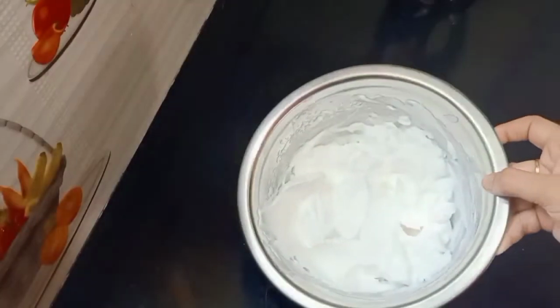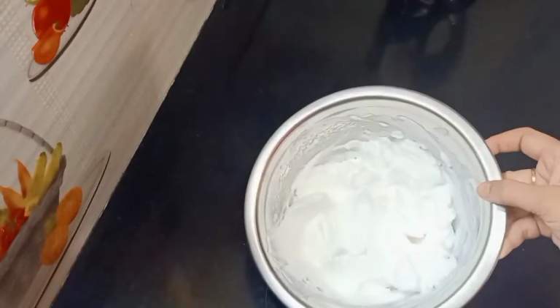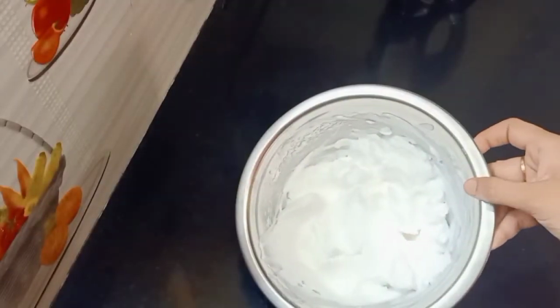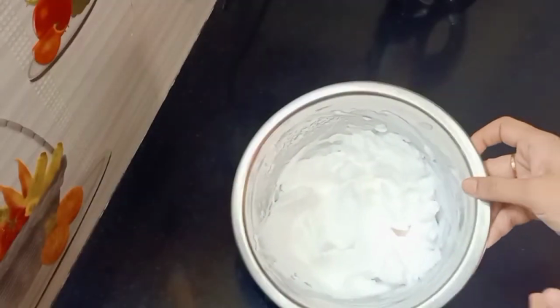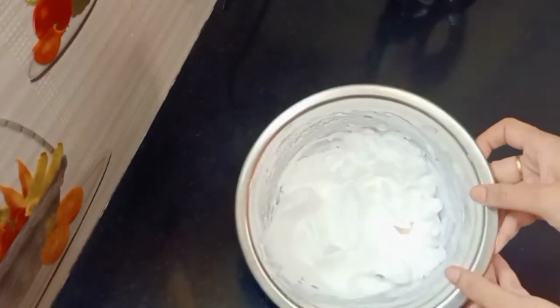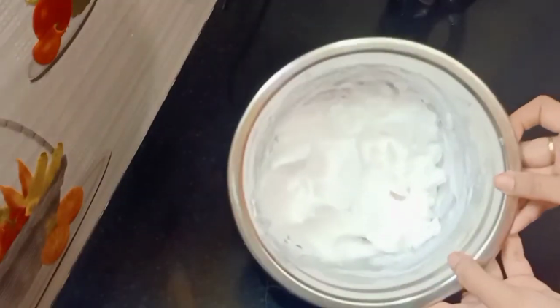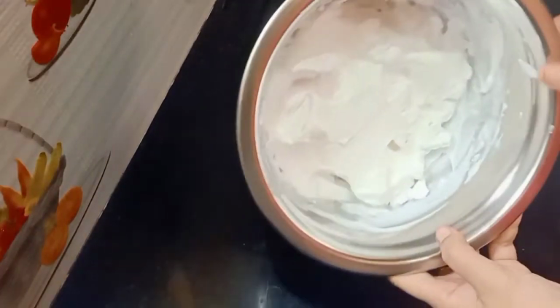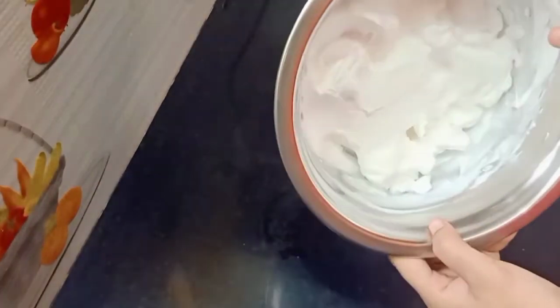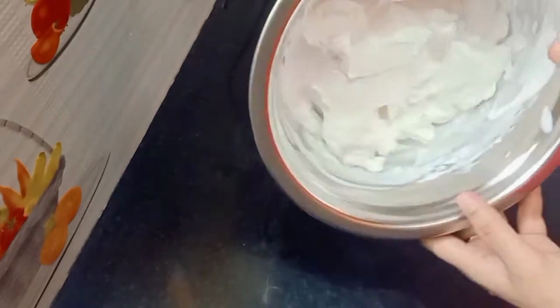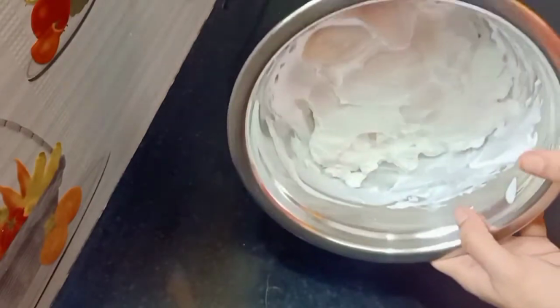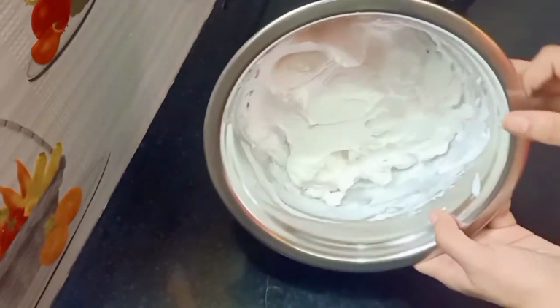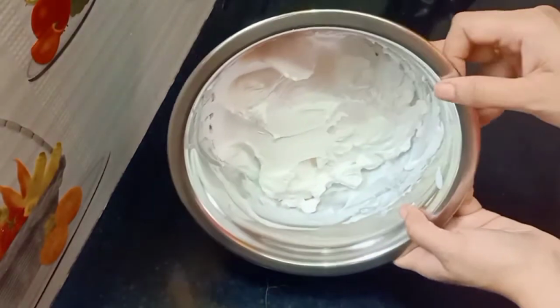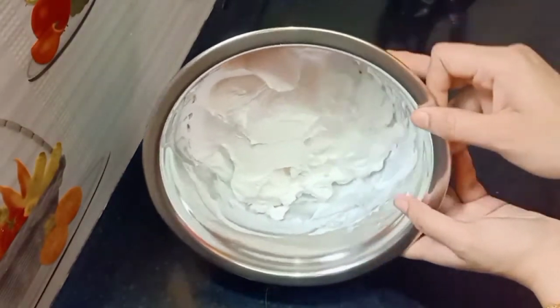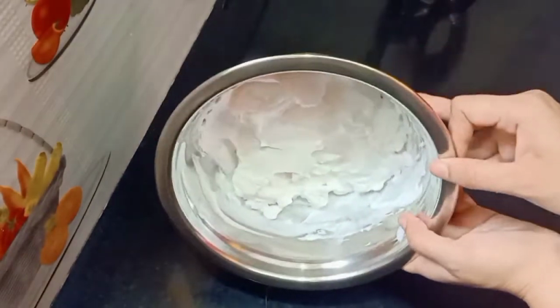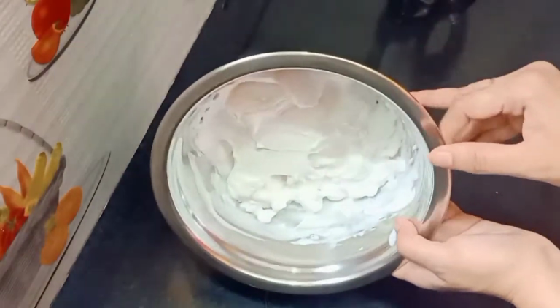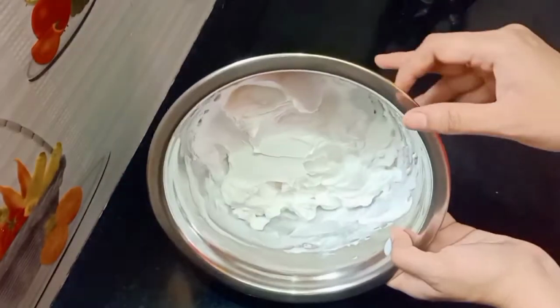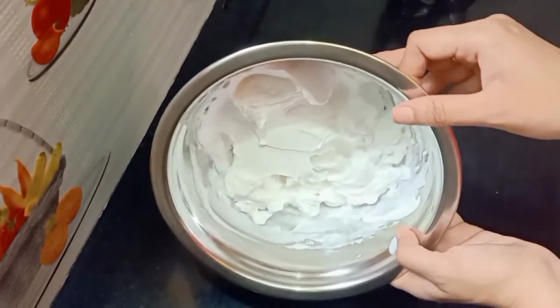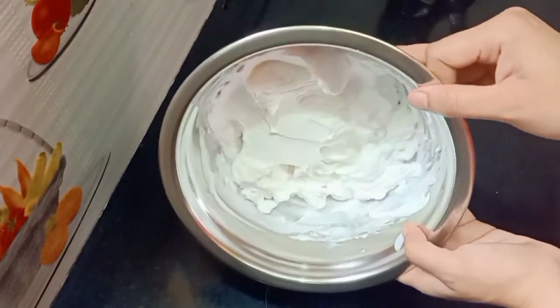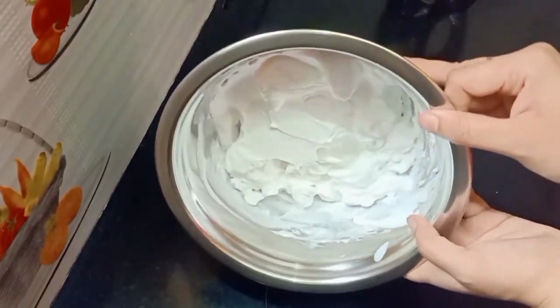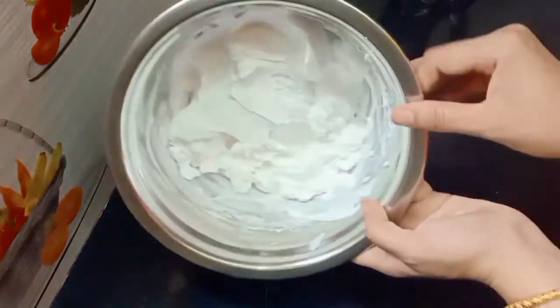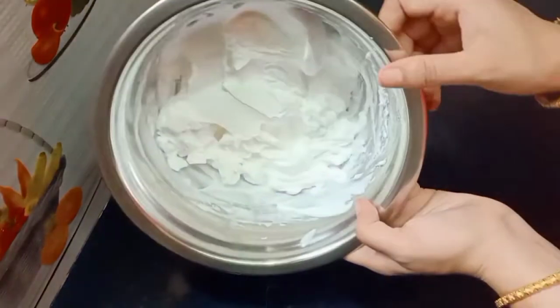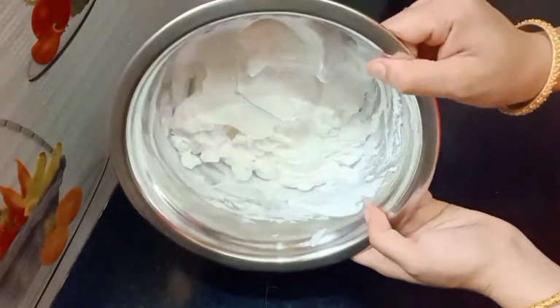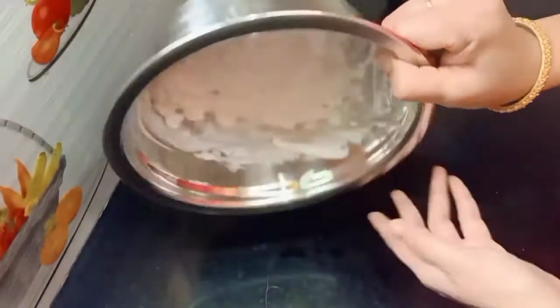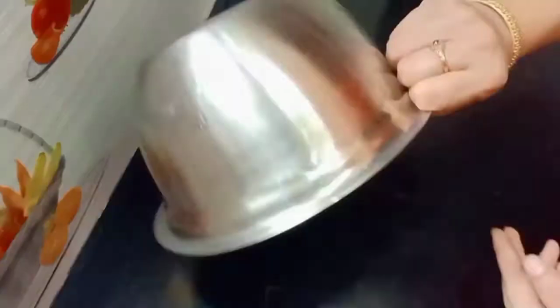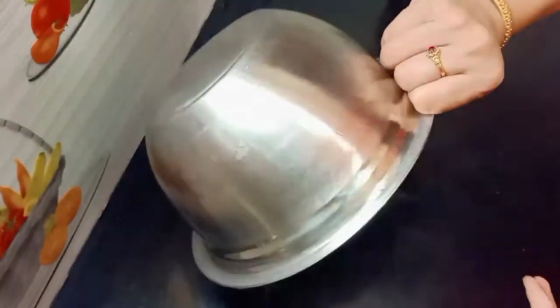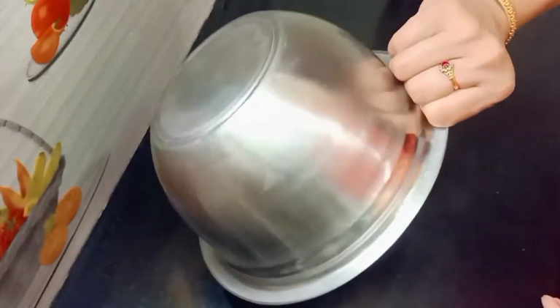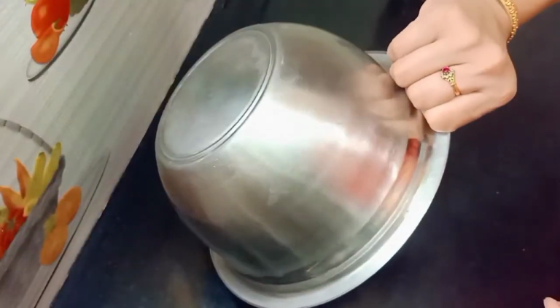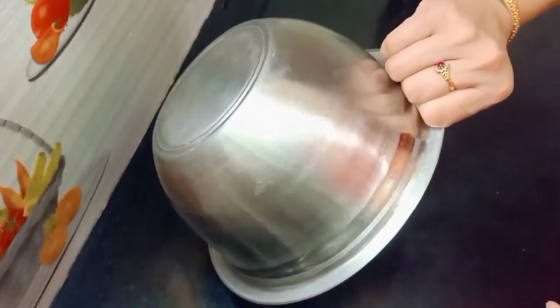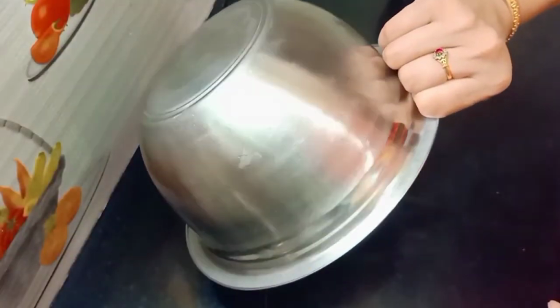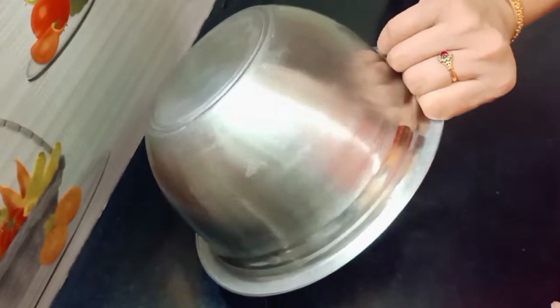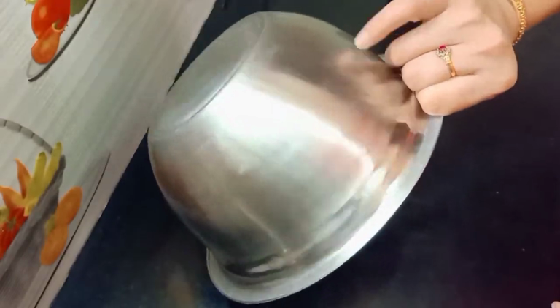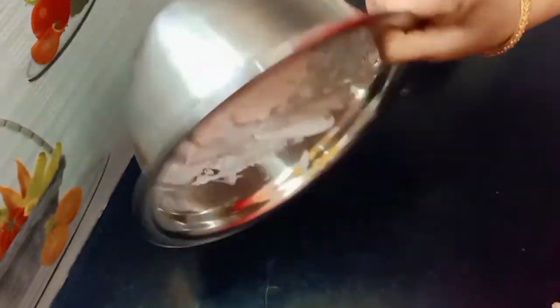This channel is perfect for making stiff and stiff whipped cream. I want to give you some tips.